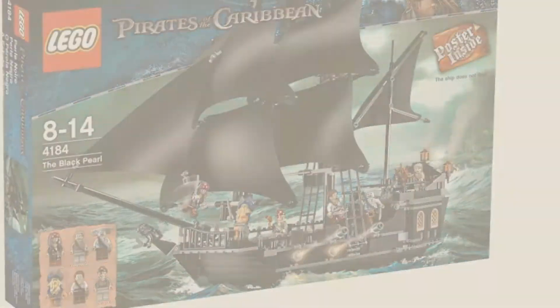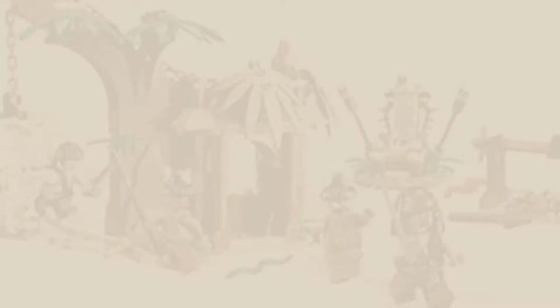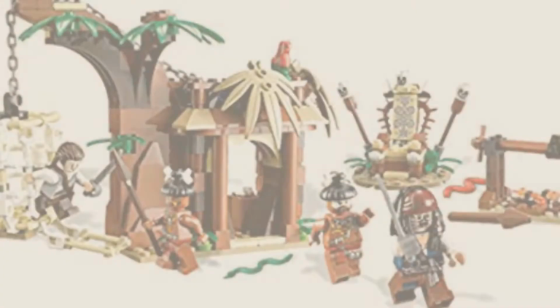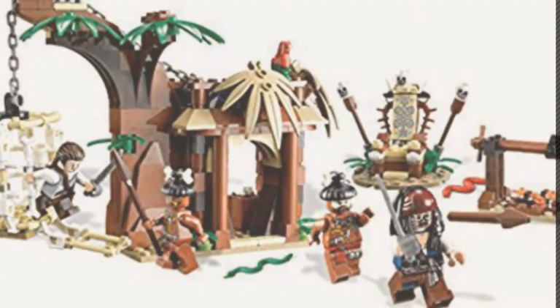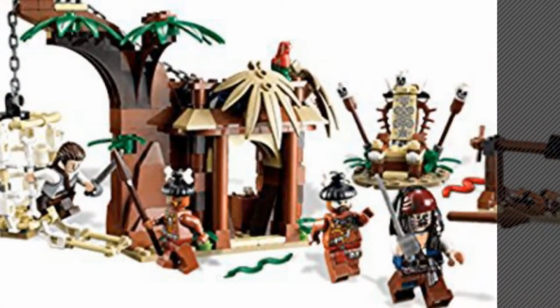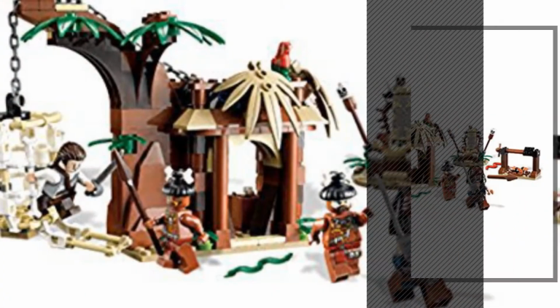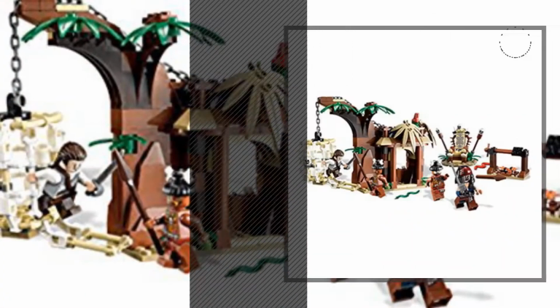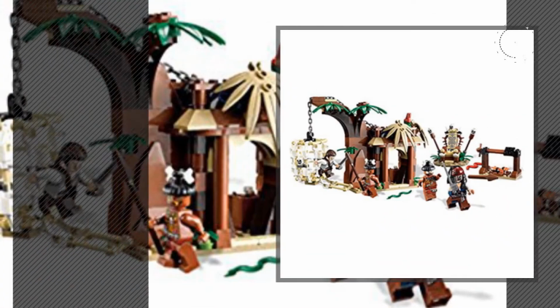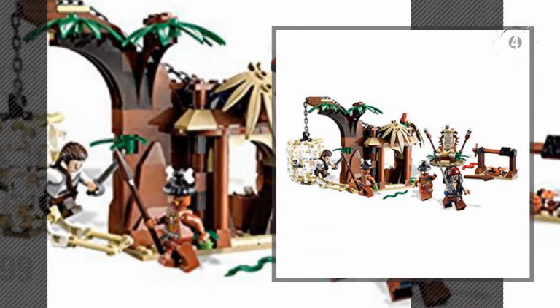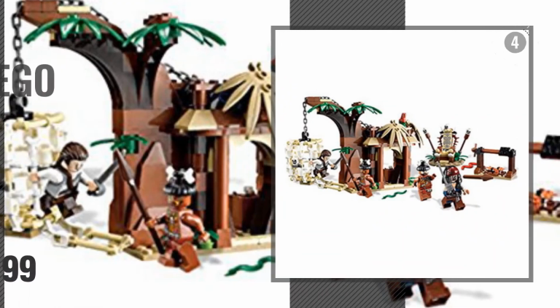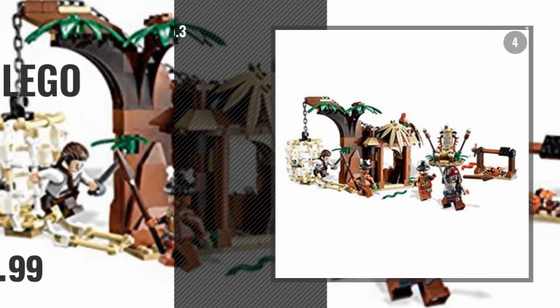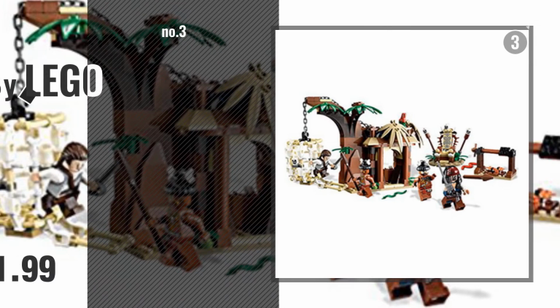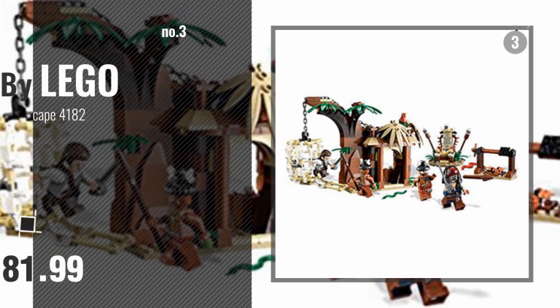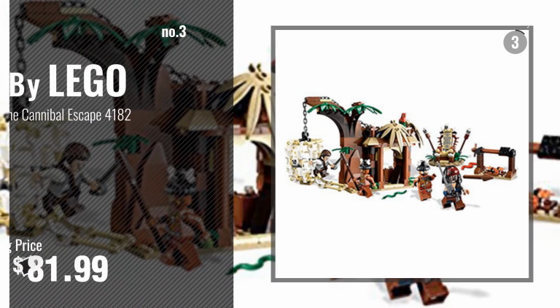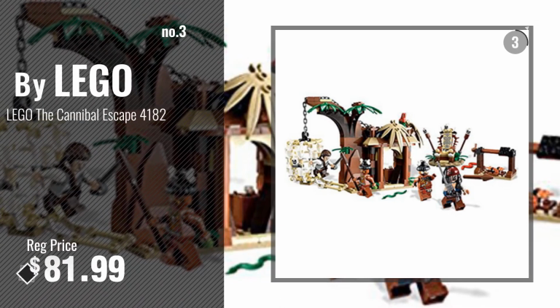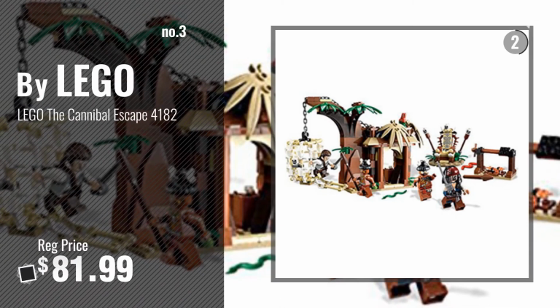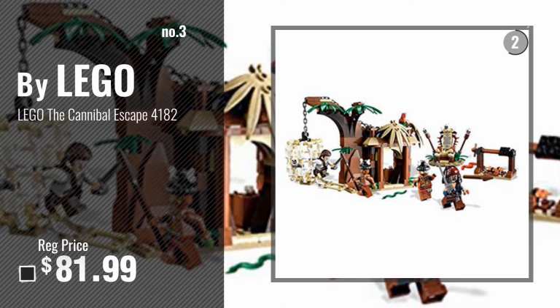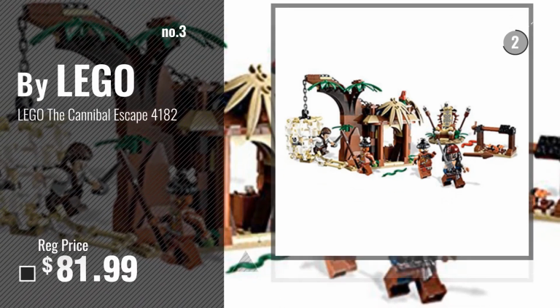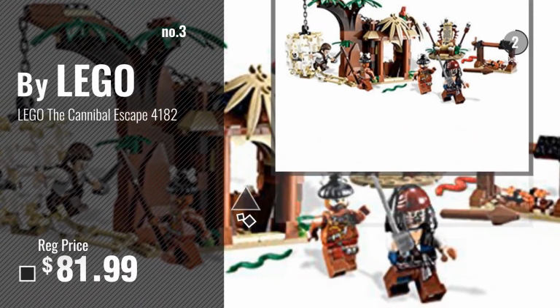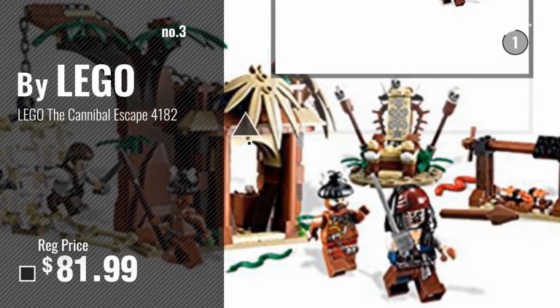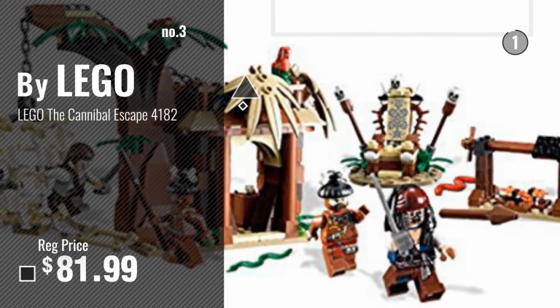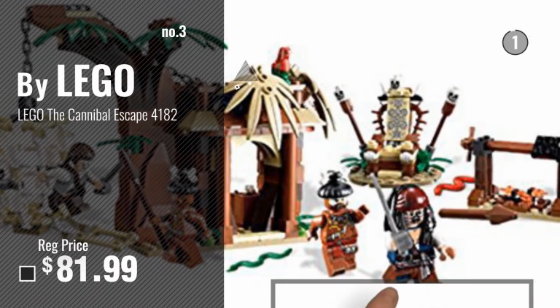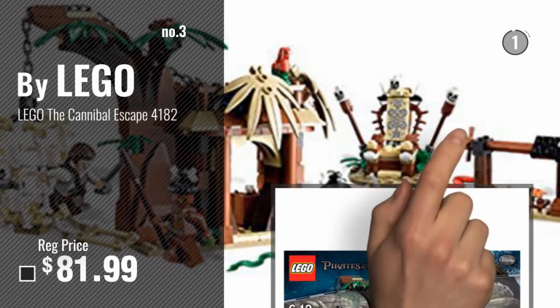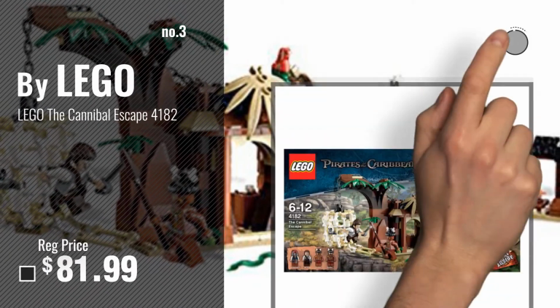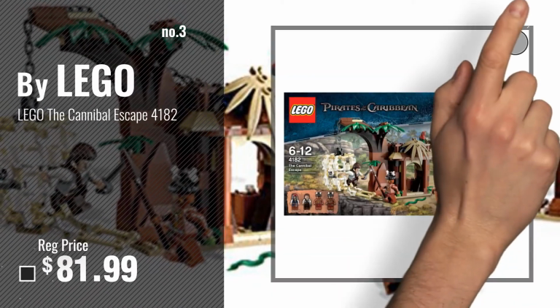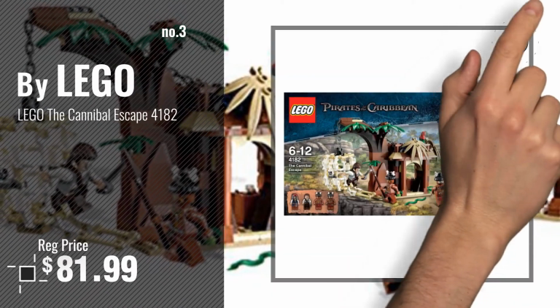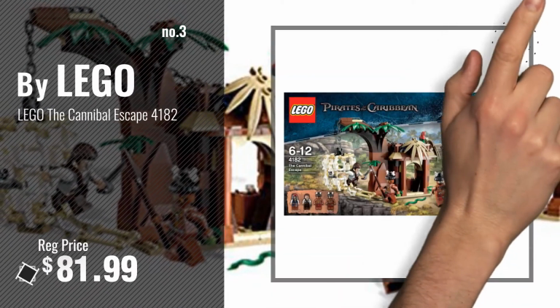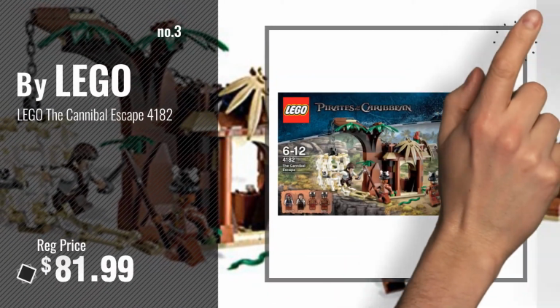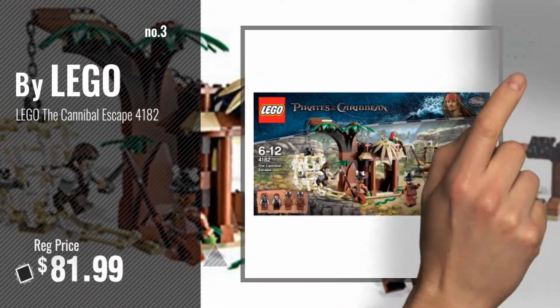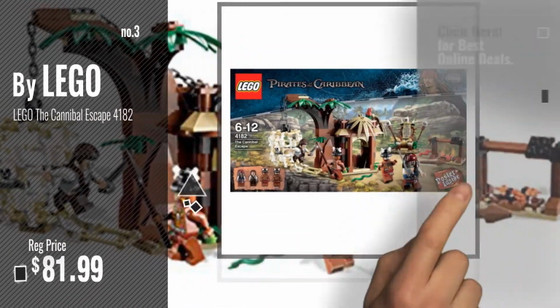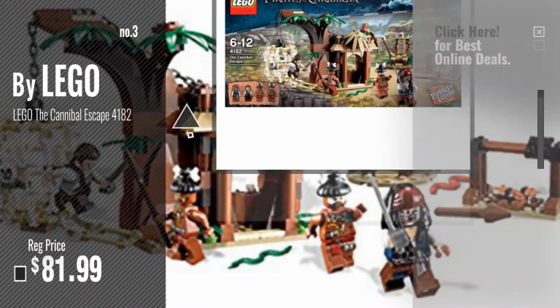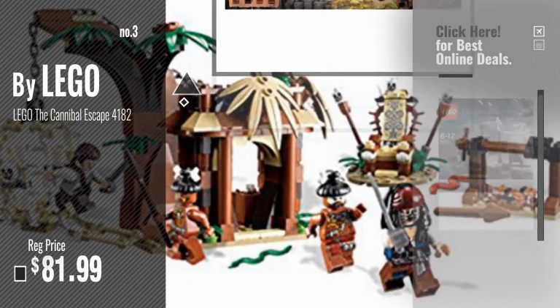Number 3. Get your favorite toy now. Just click this circle in the corner.